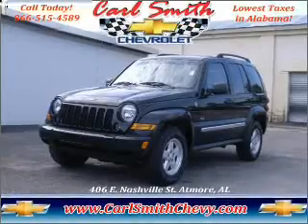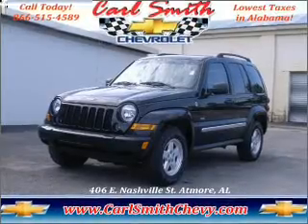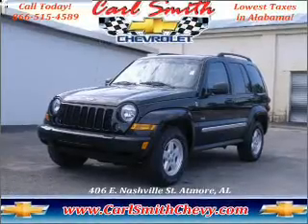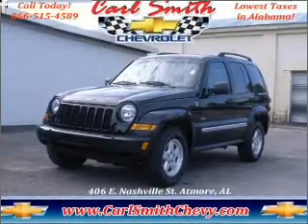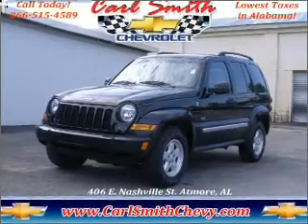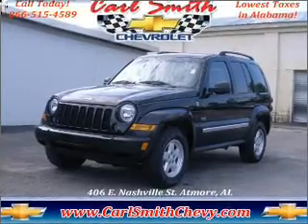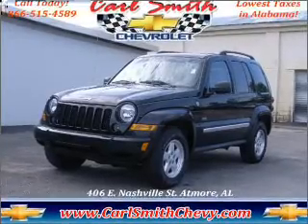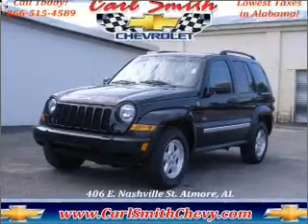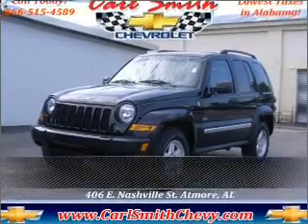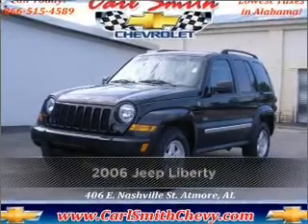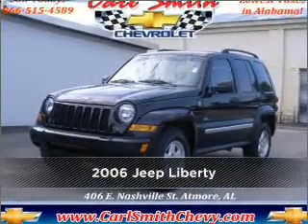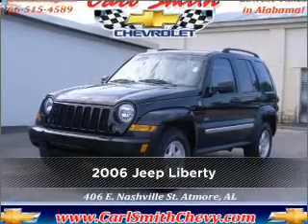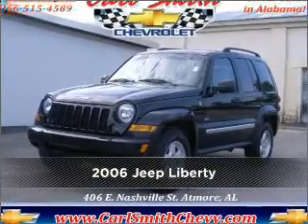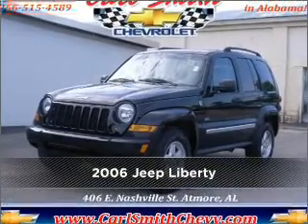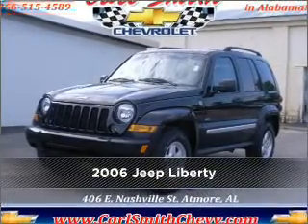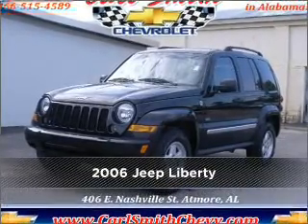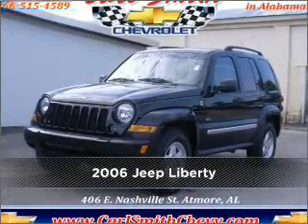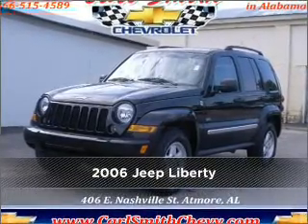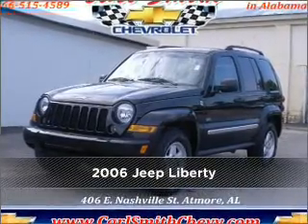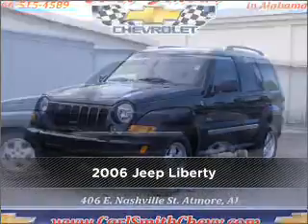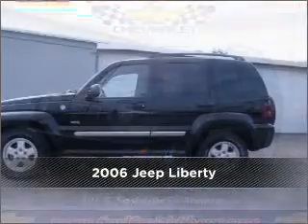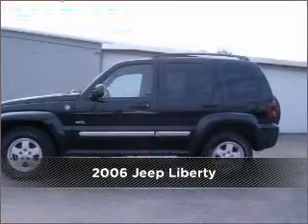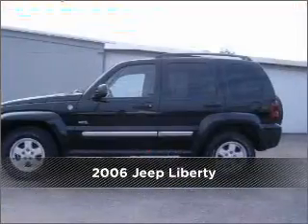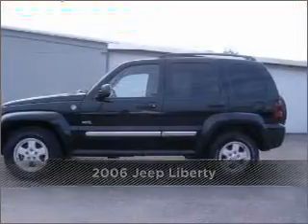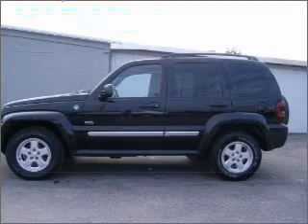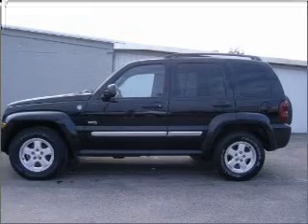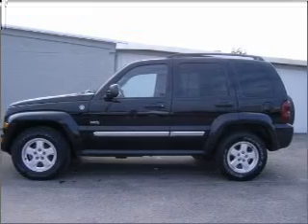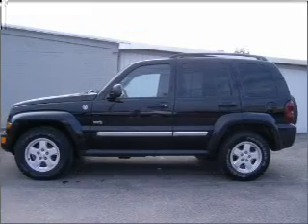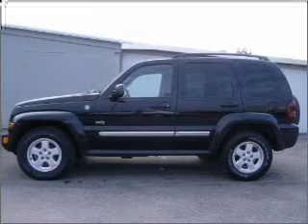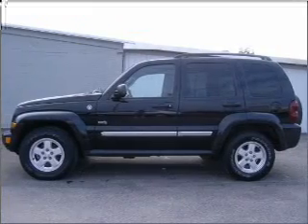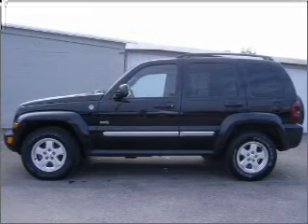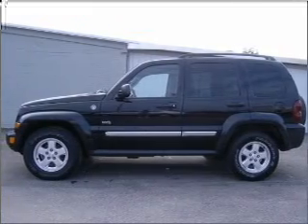Proudly presenting this 2006 Jeep Liberty. Look no further — the perfect vehicle is here.